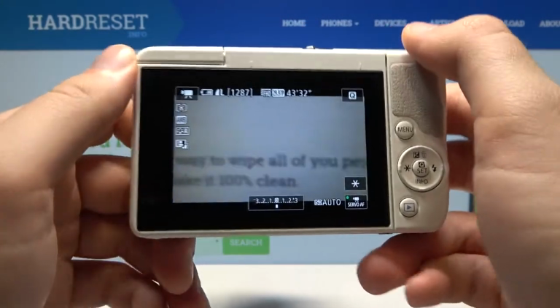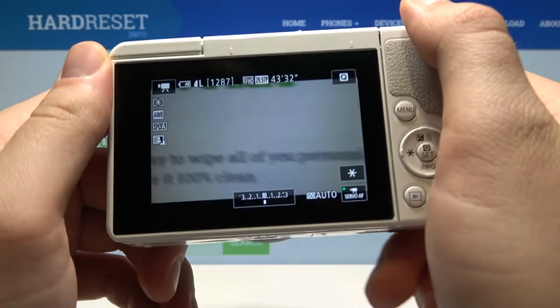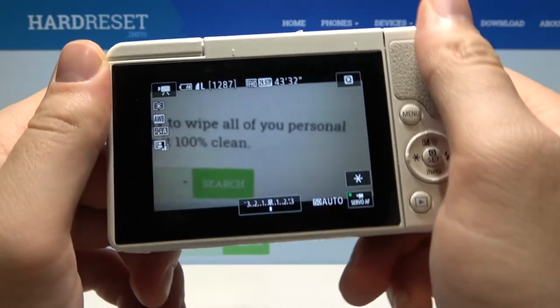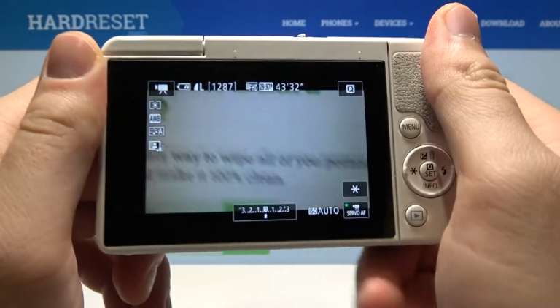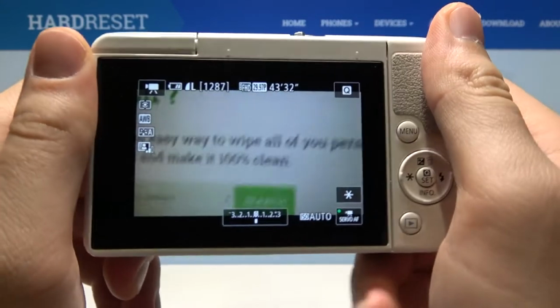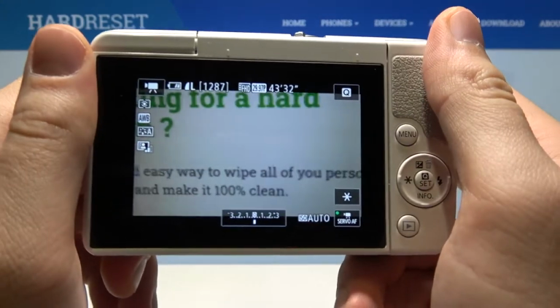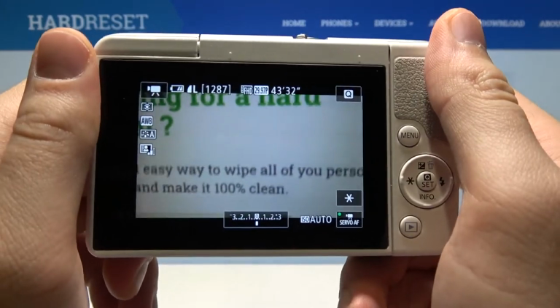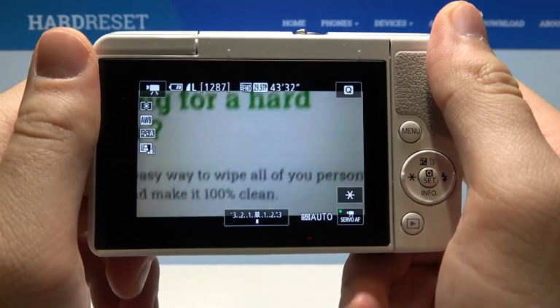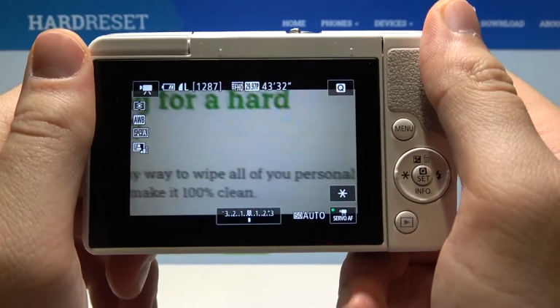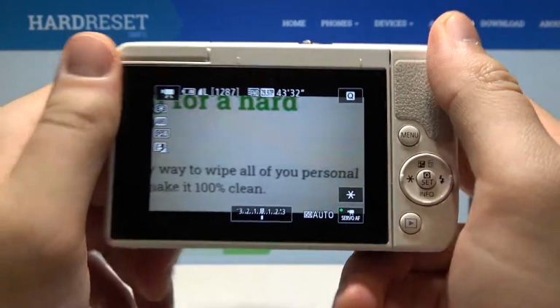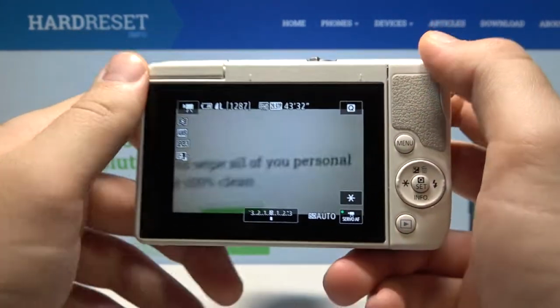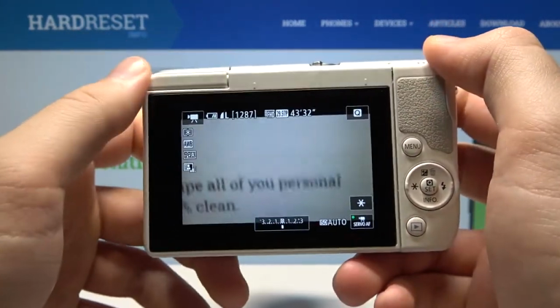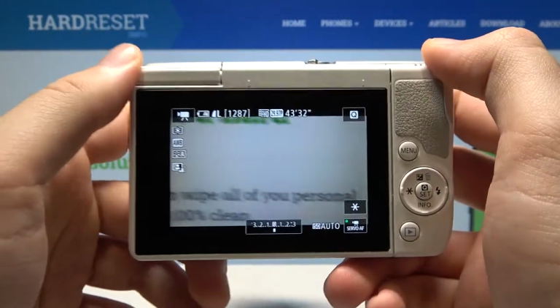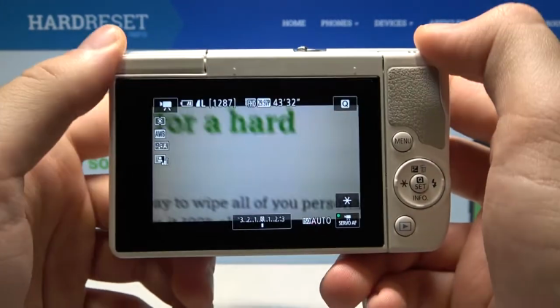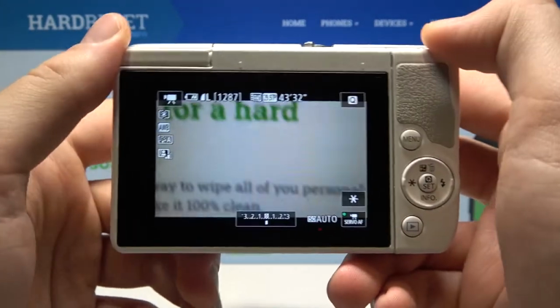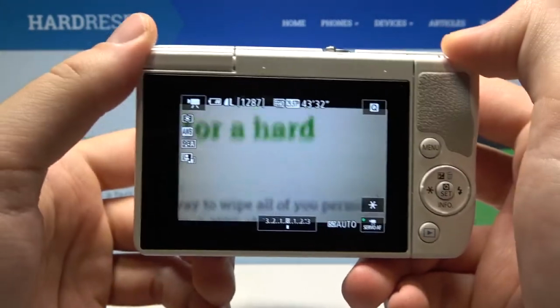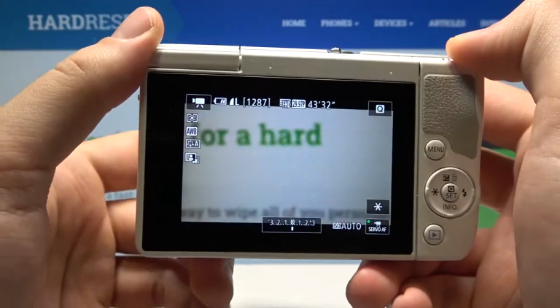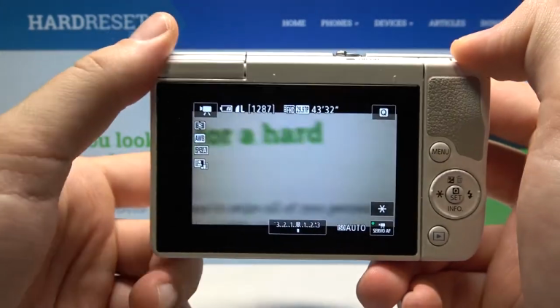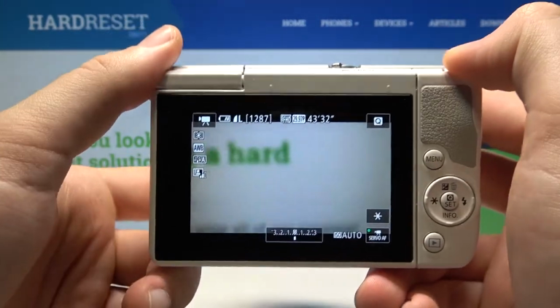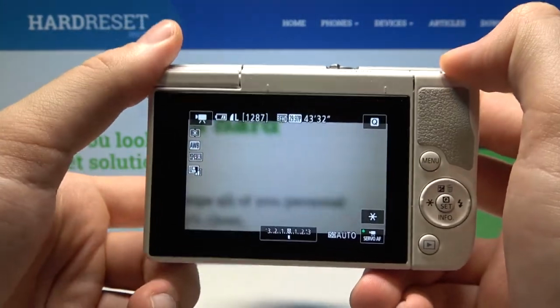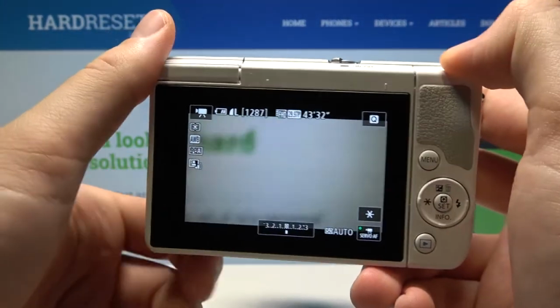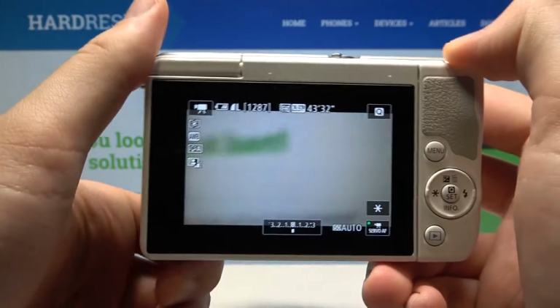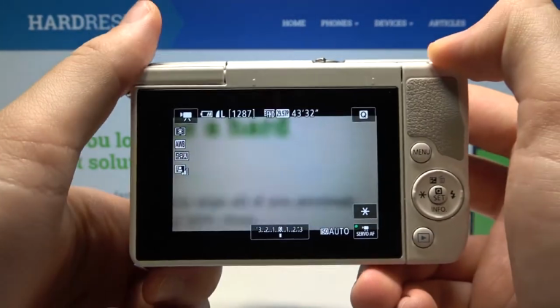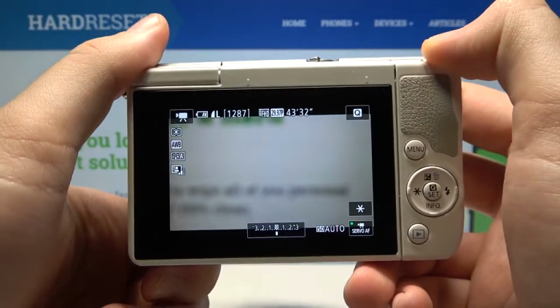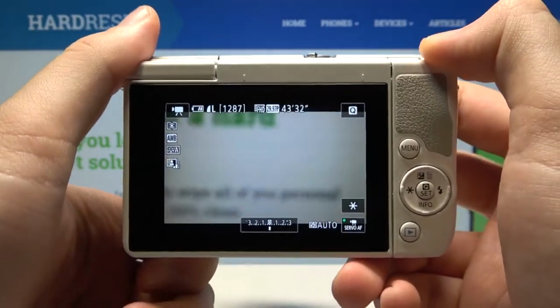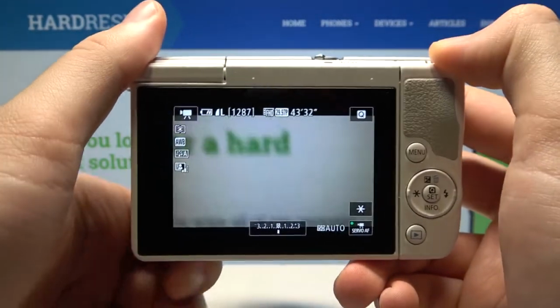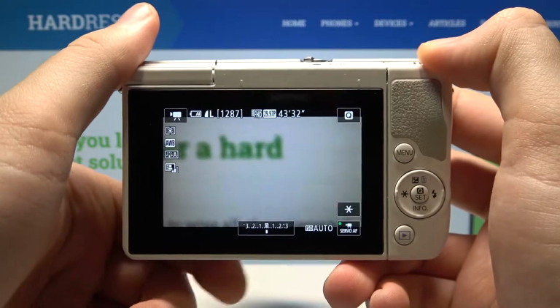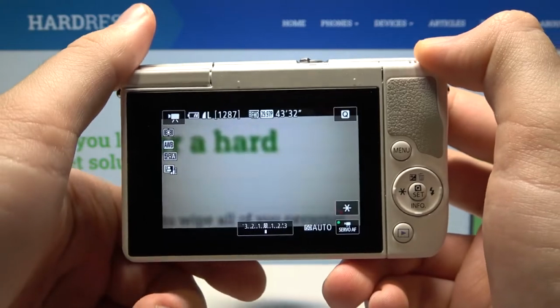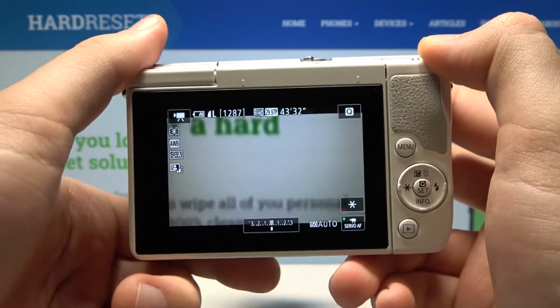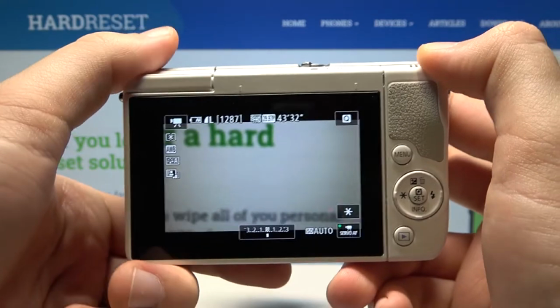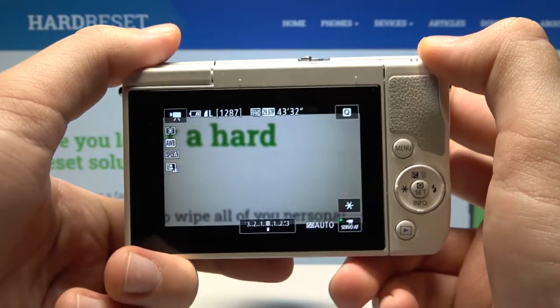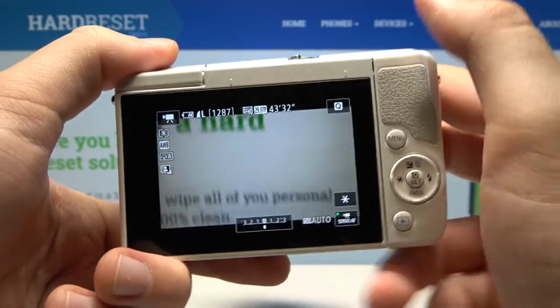As you can see, our device is turned on. If you find this video helpful, remember to like, comment, and subscribe to our channel.